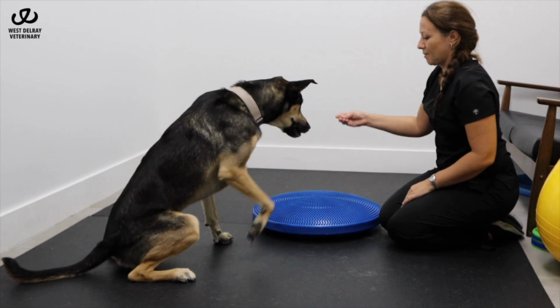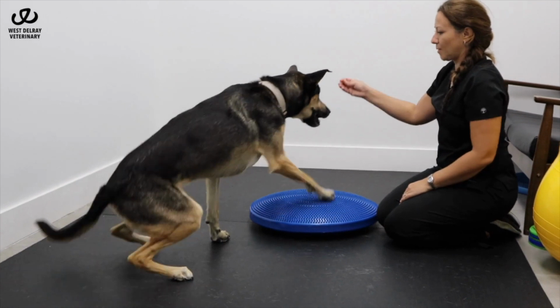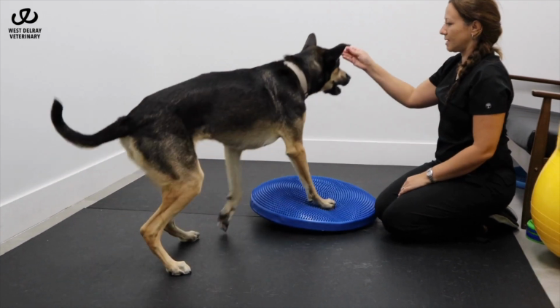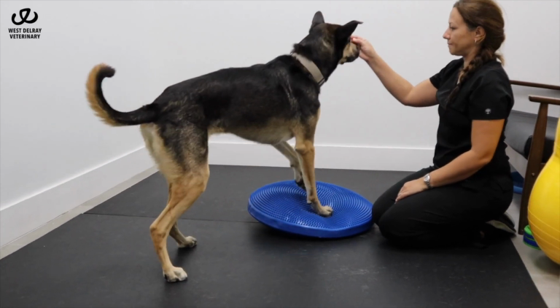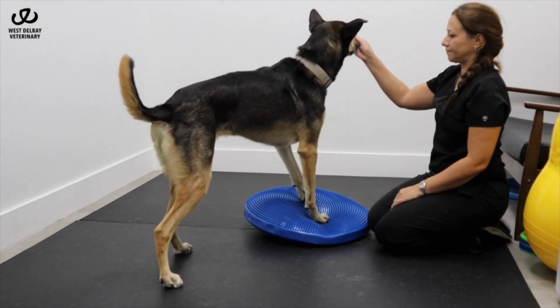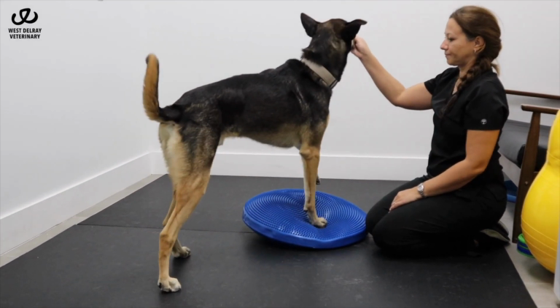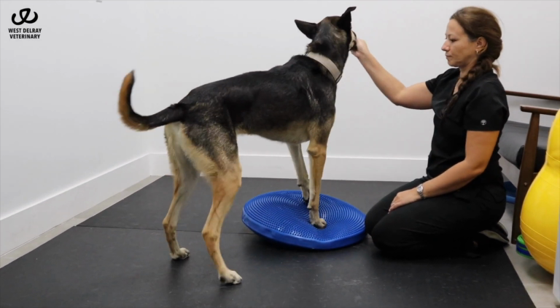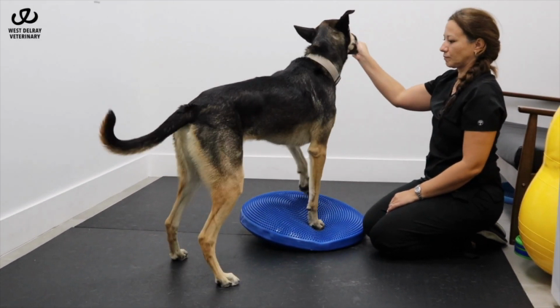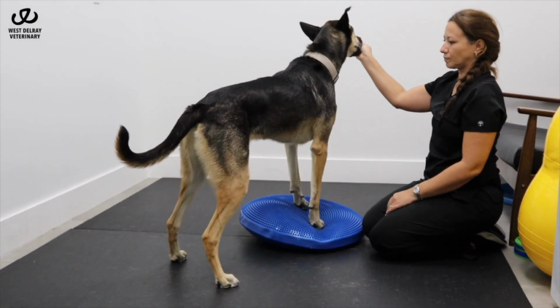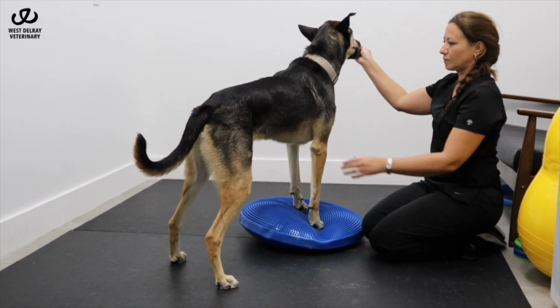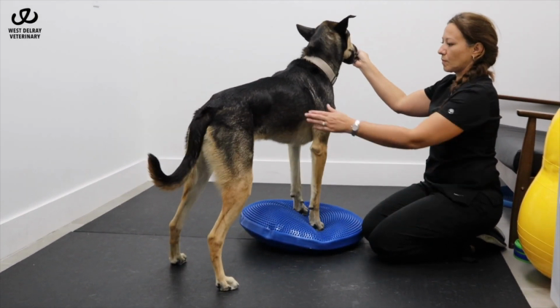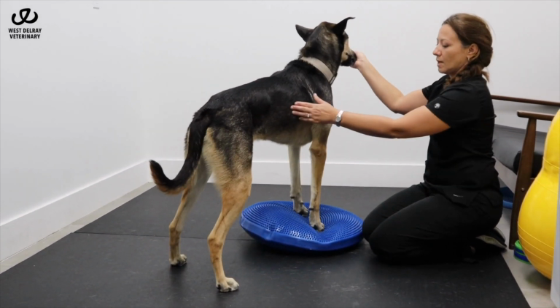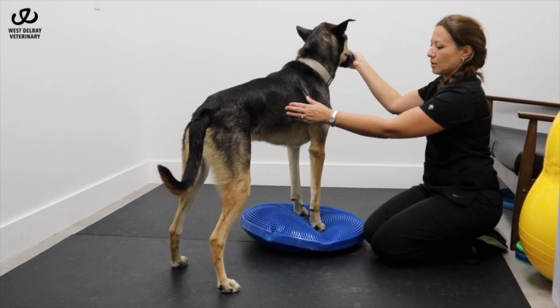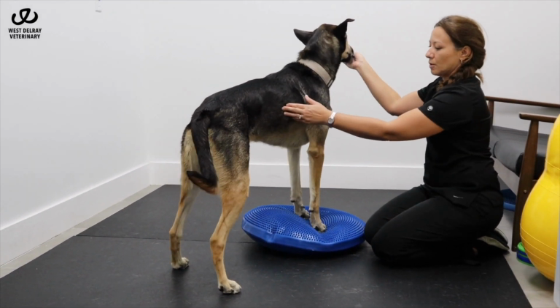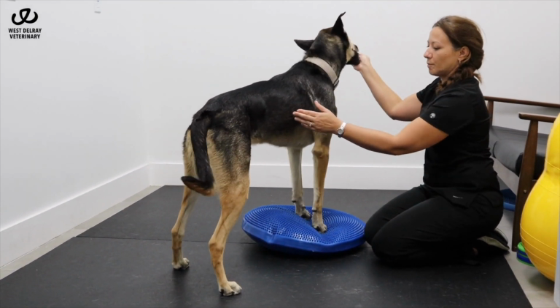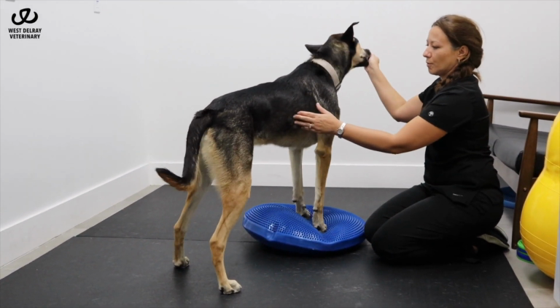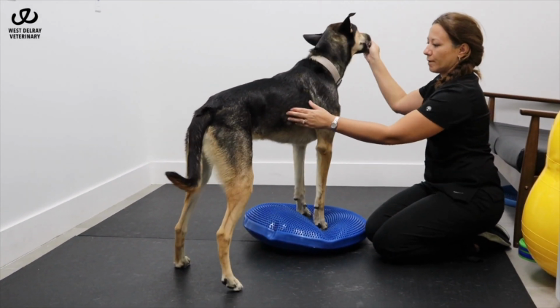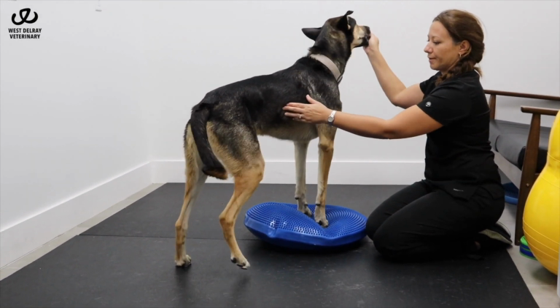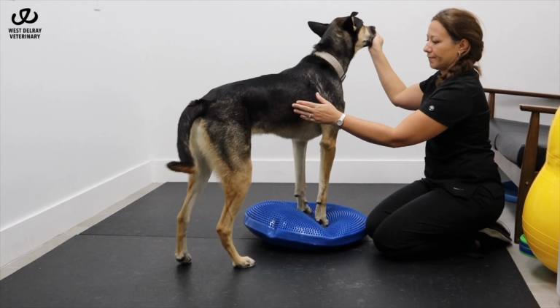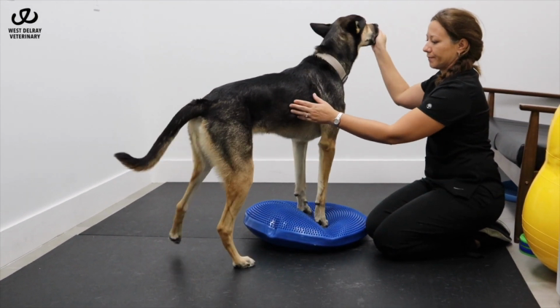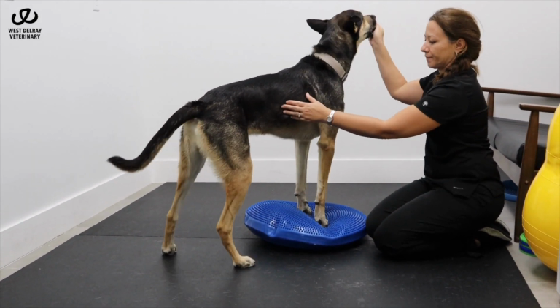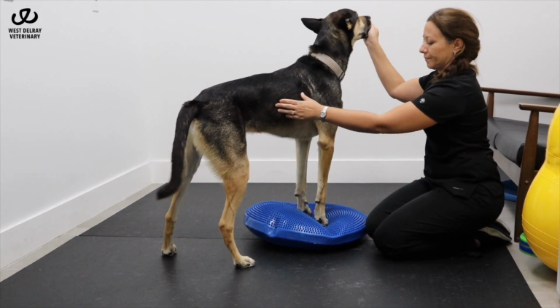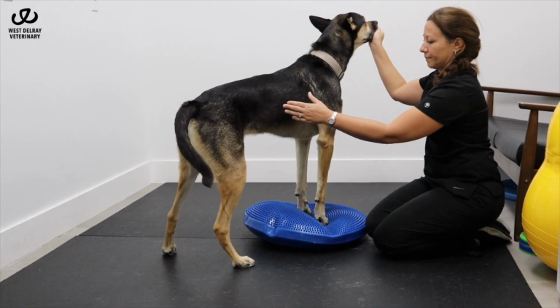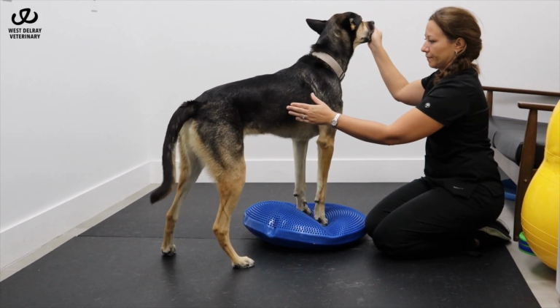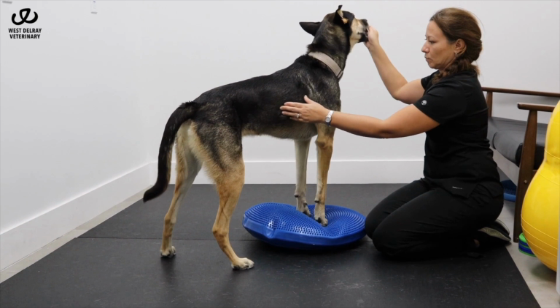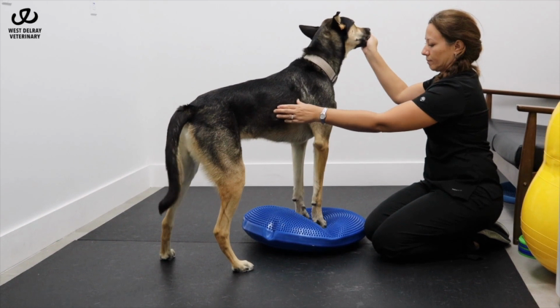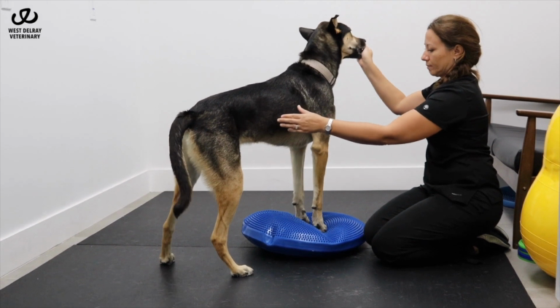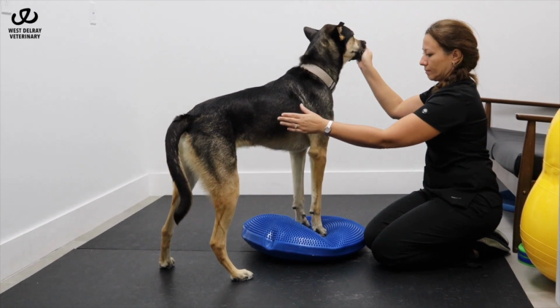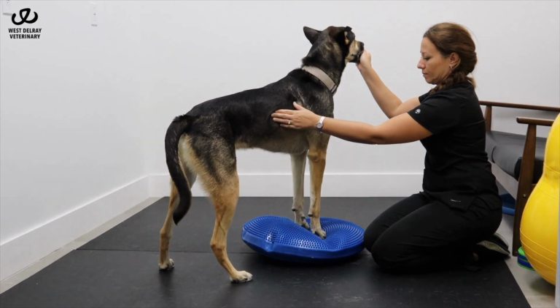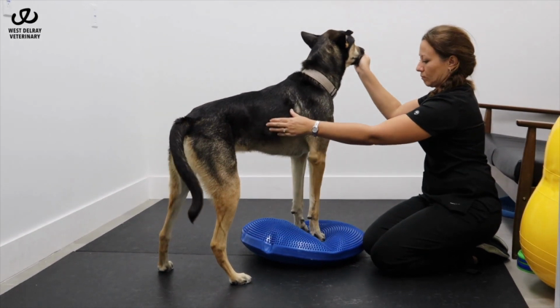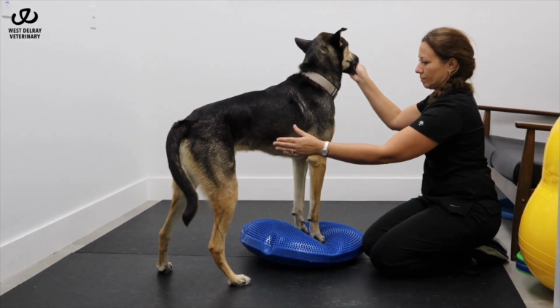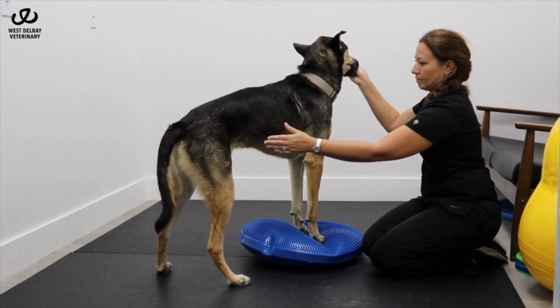Guide your dog to step up onto the disc with his front limbs while maintaining proper alignment of the spine and the hind limbs.